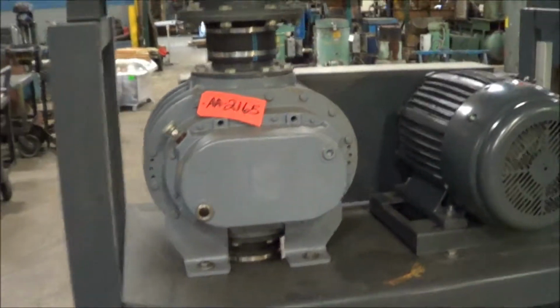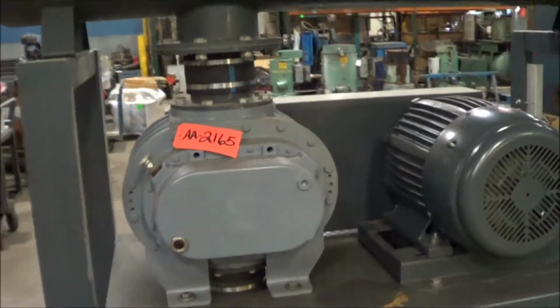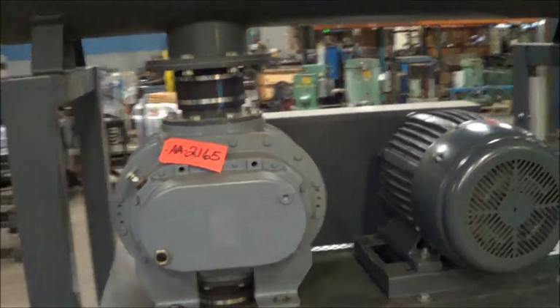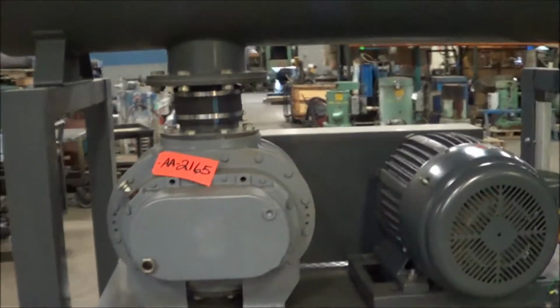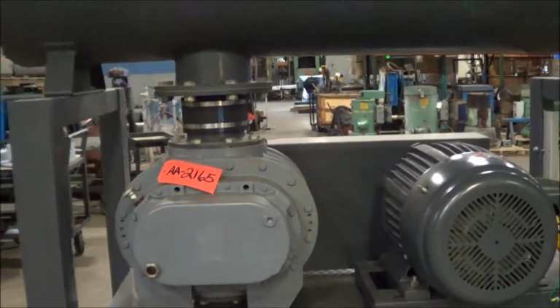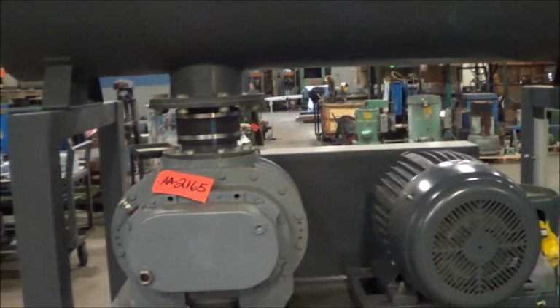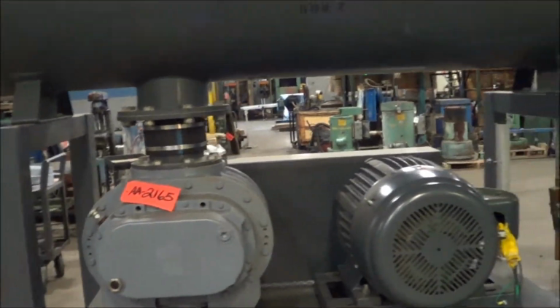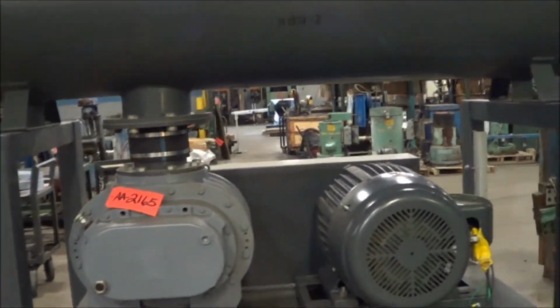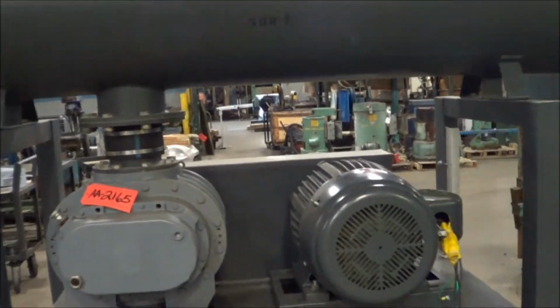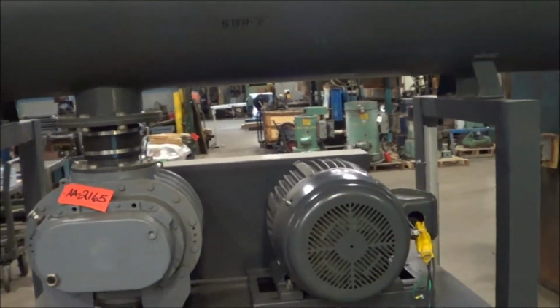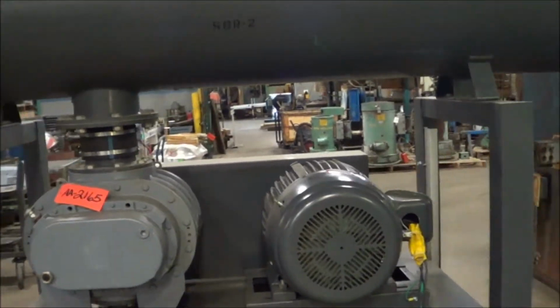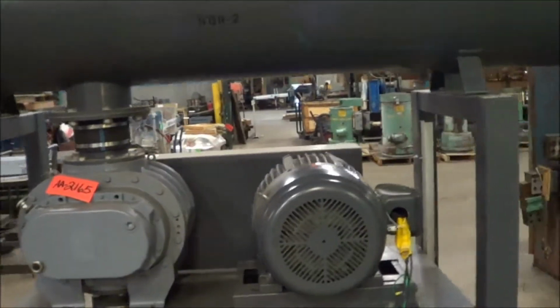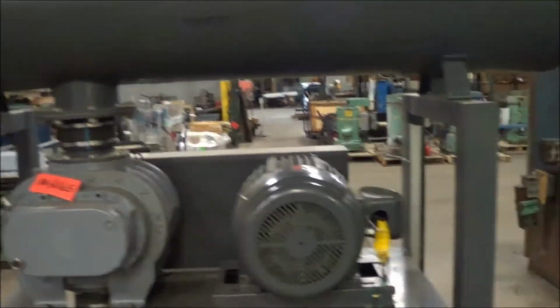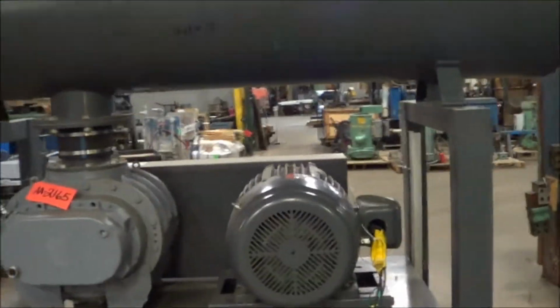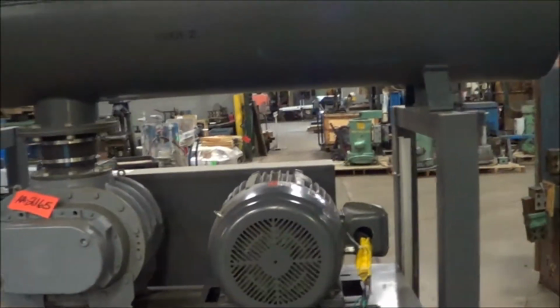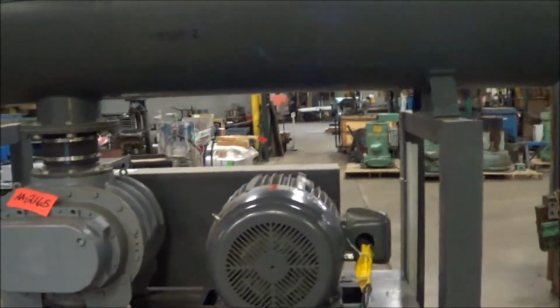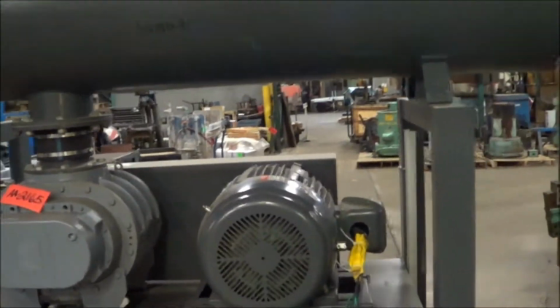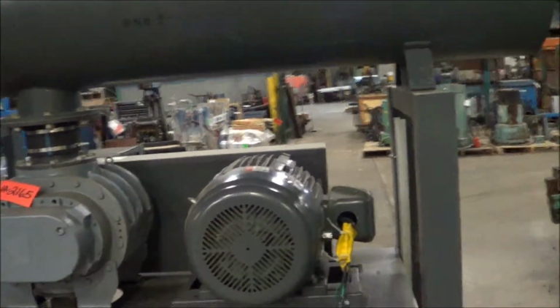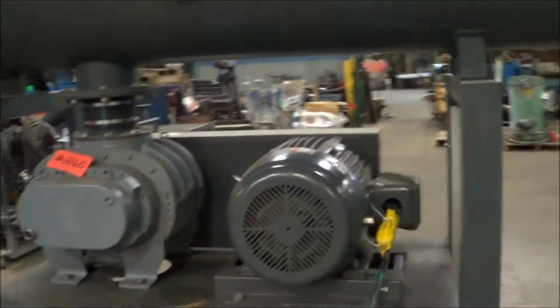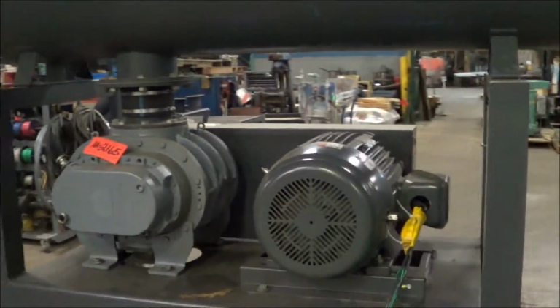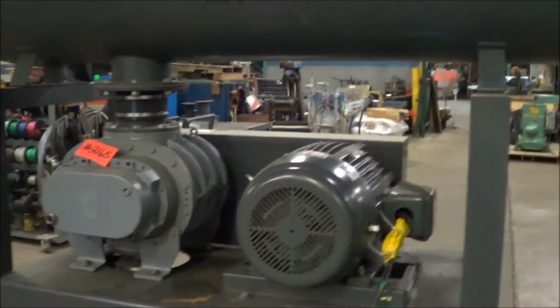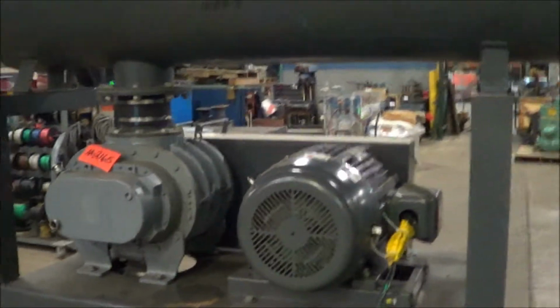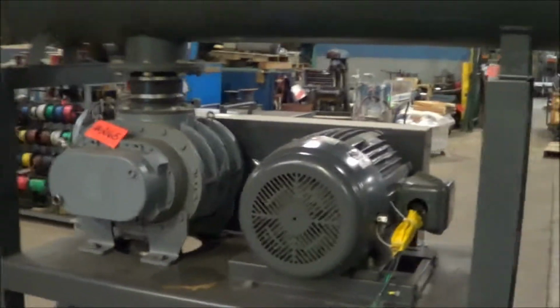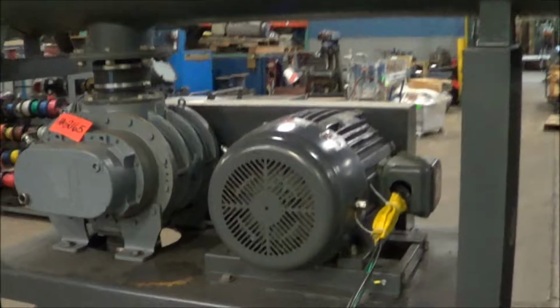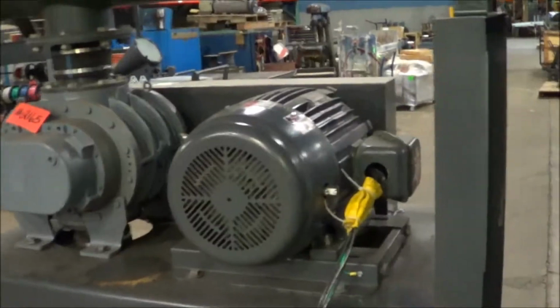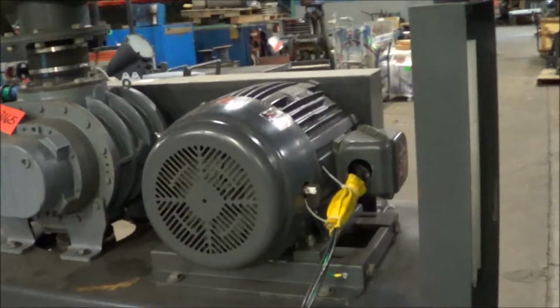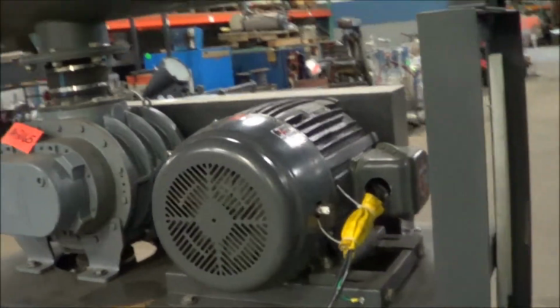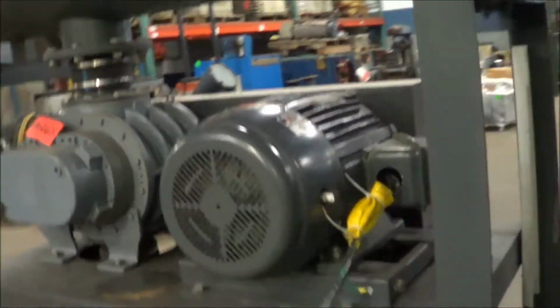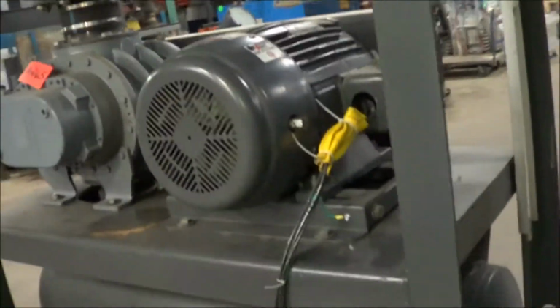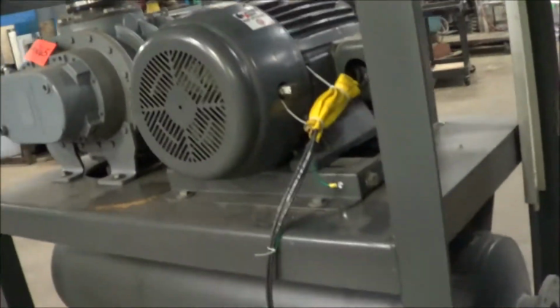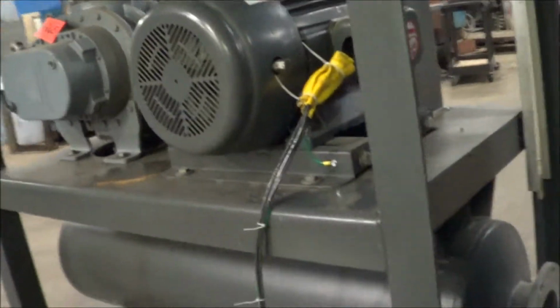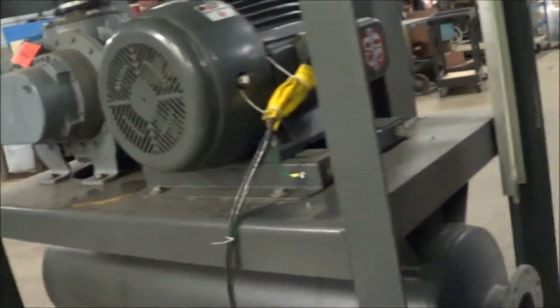Once again, this is a Suter 50 horsepower air agitation blower brought to you by Lanco. We will now run it for you — this does have a soft start.